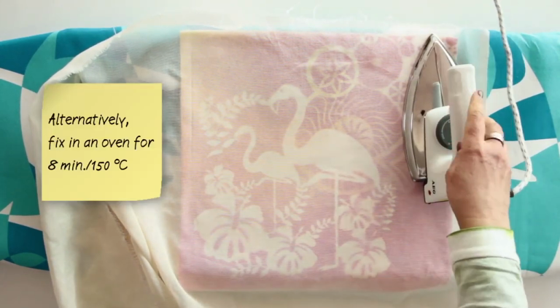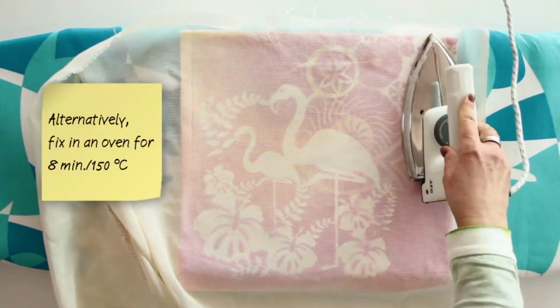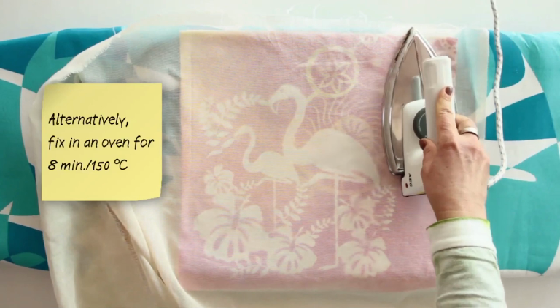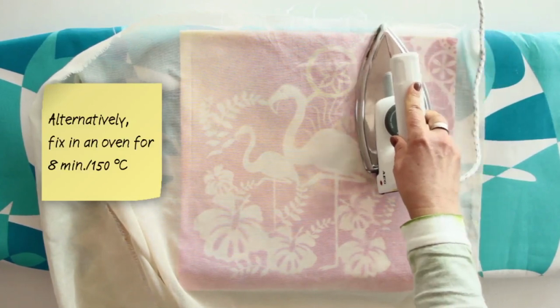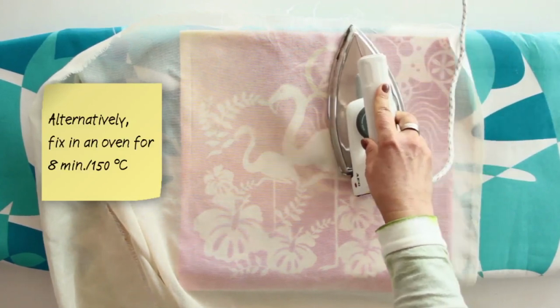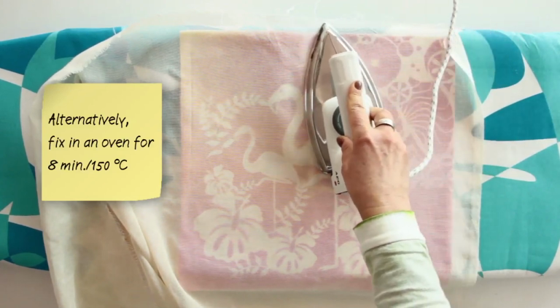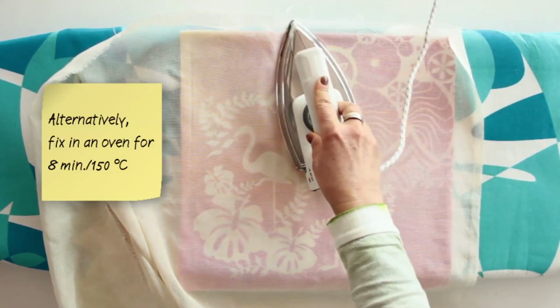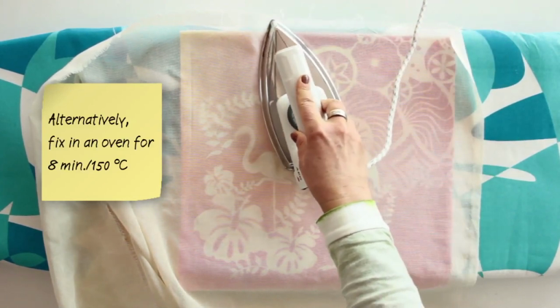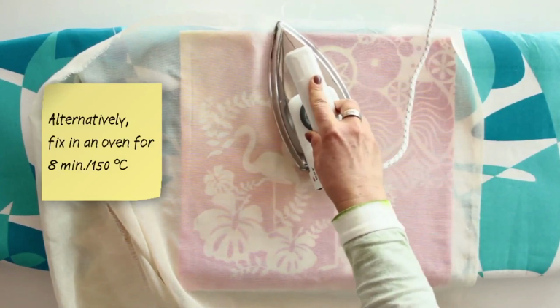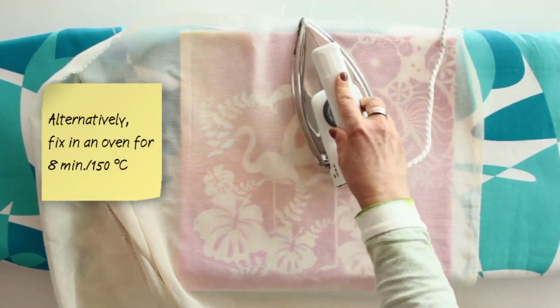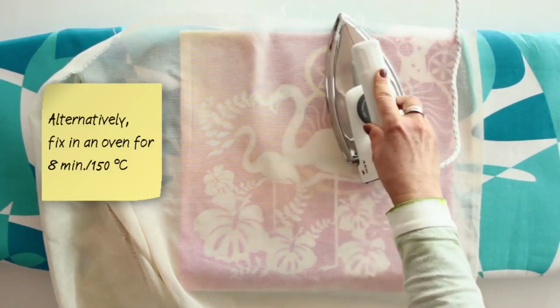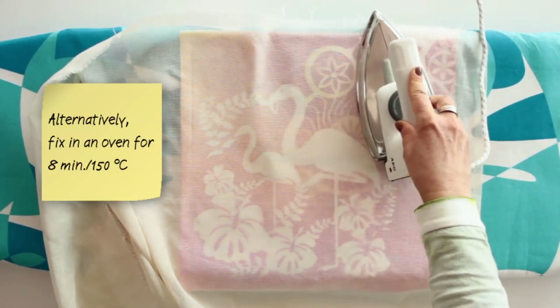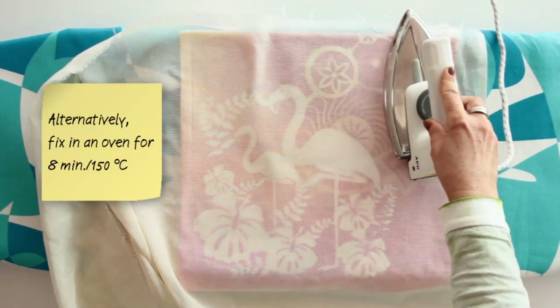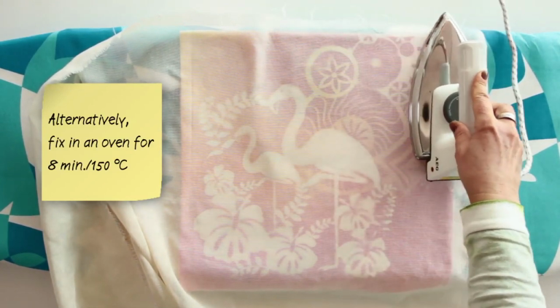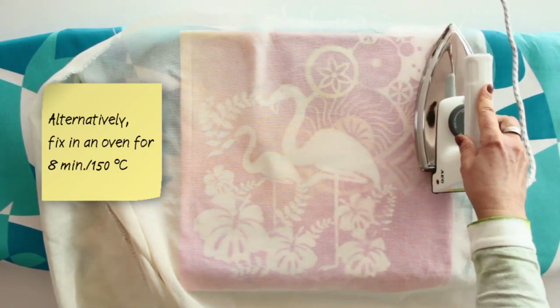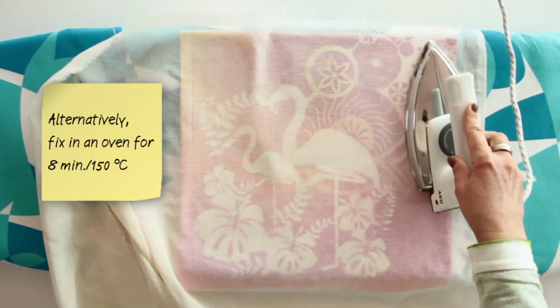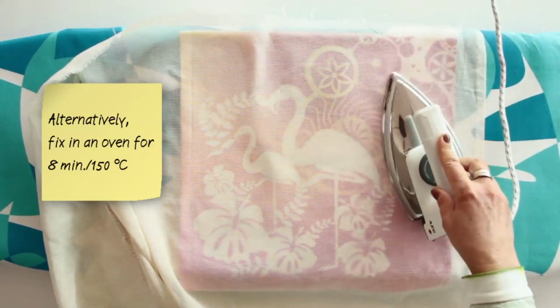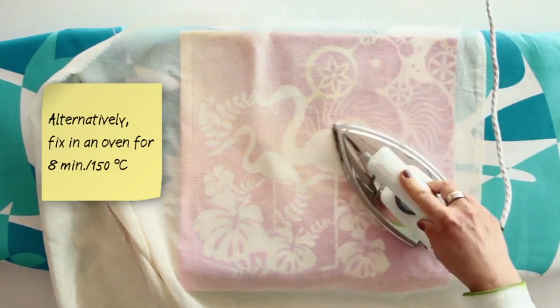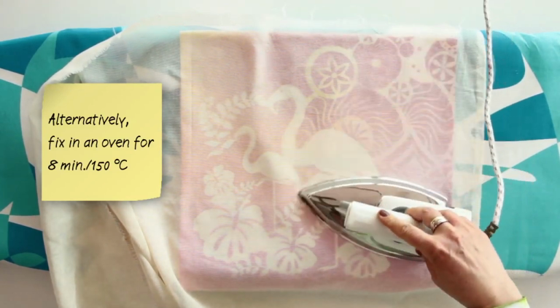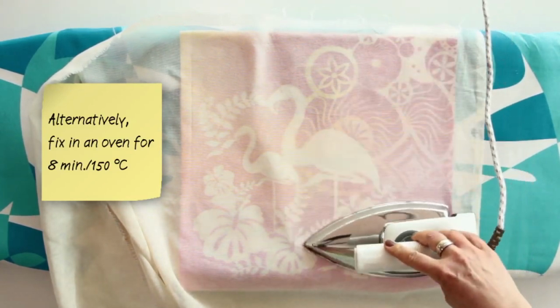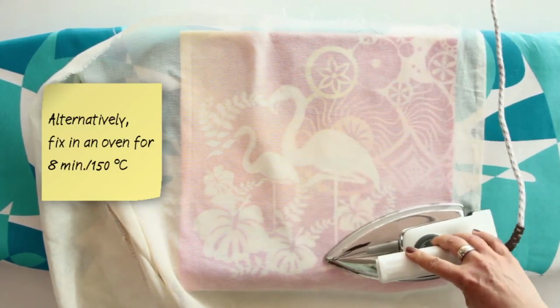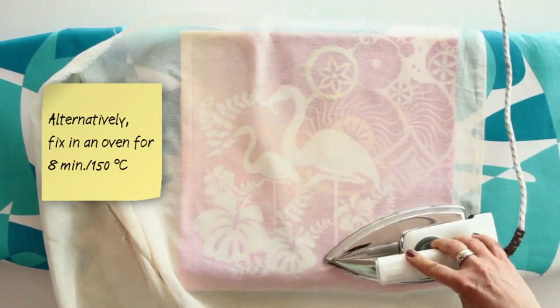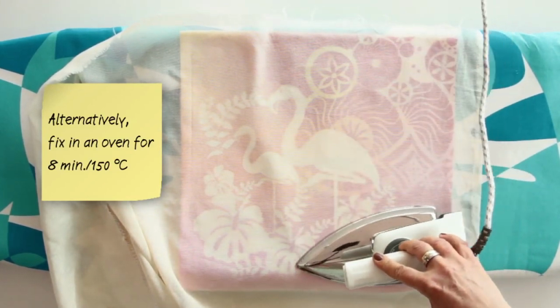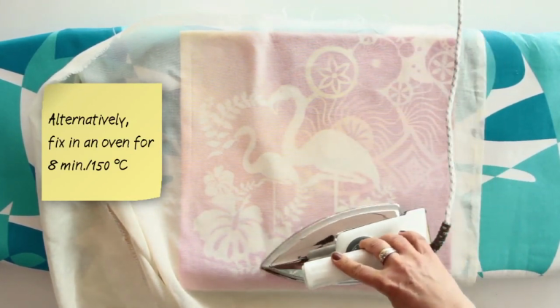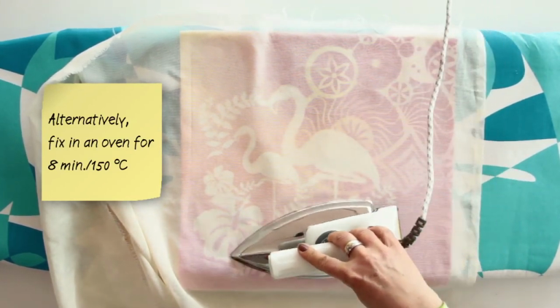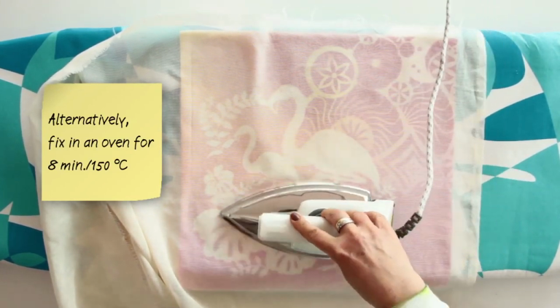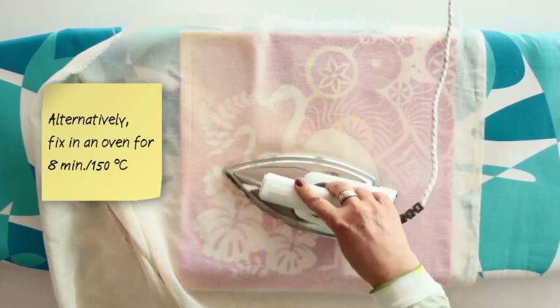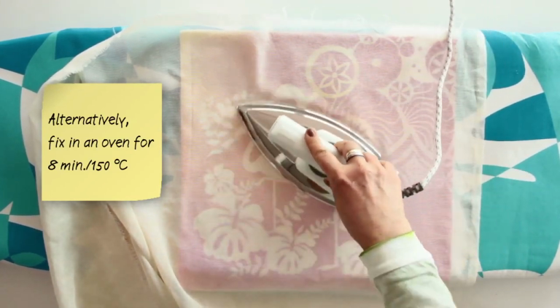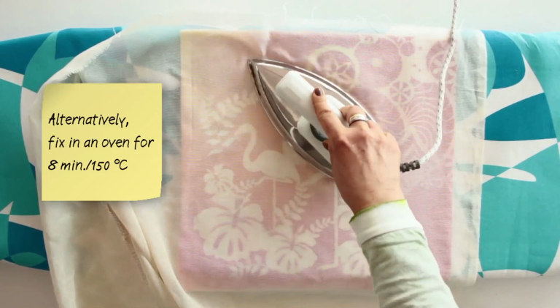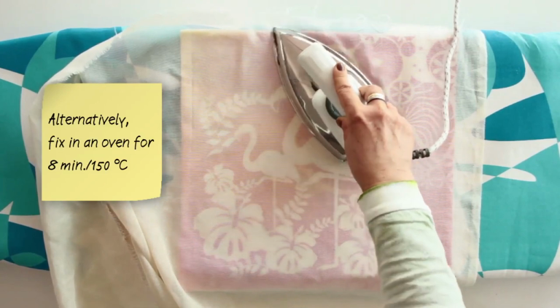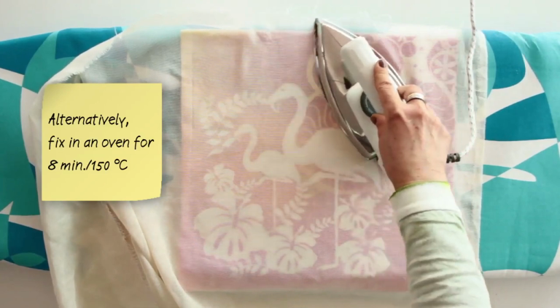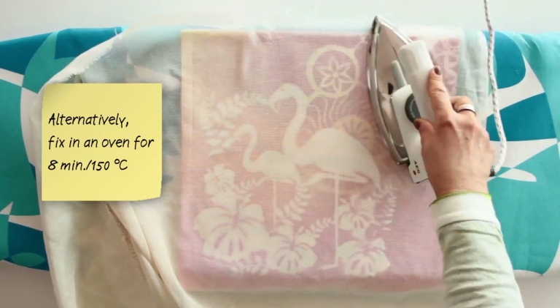Alternatively, fix in a preheated oven at 150 degrees for approximately eight minutes.